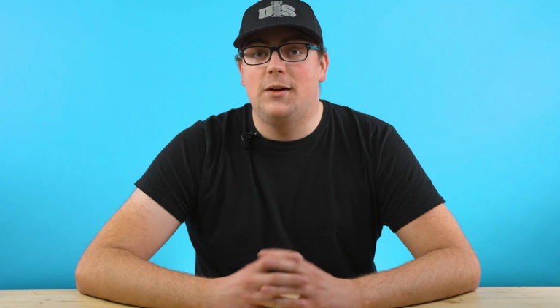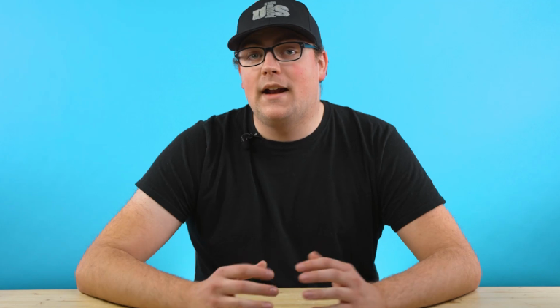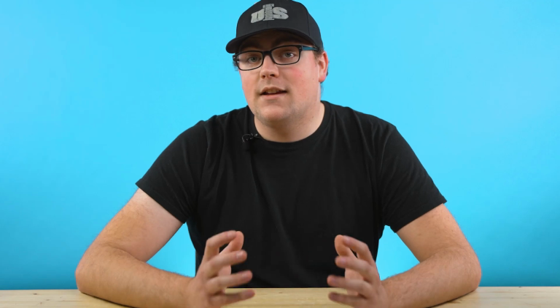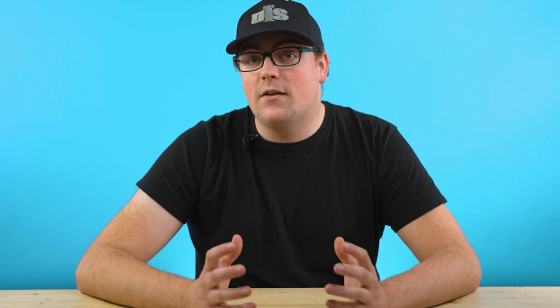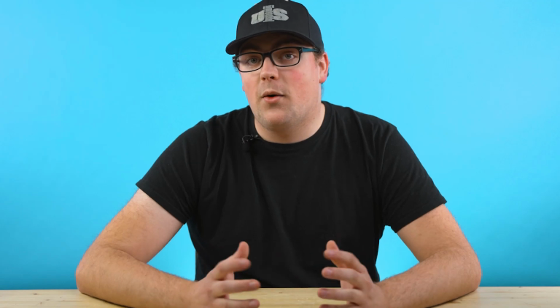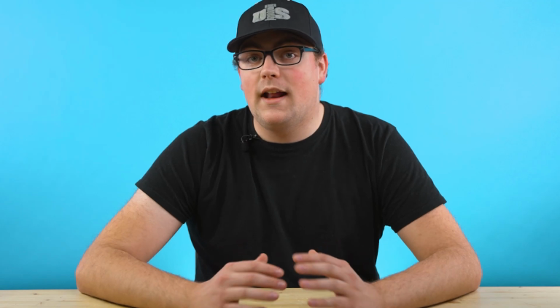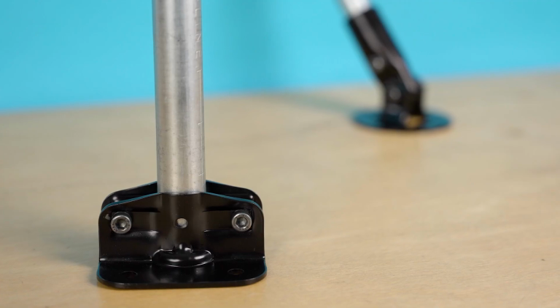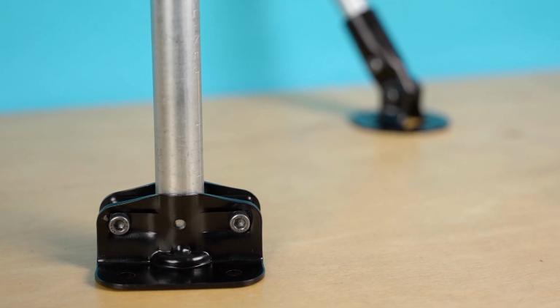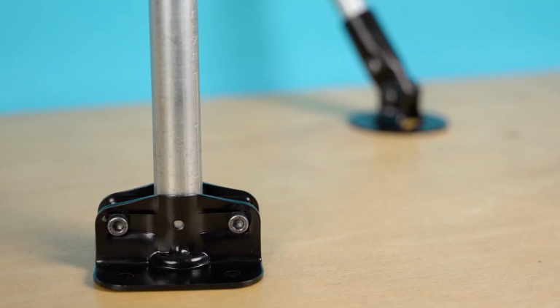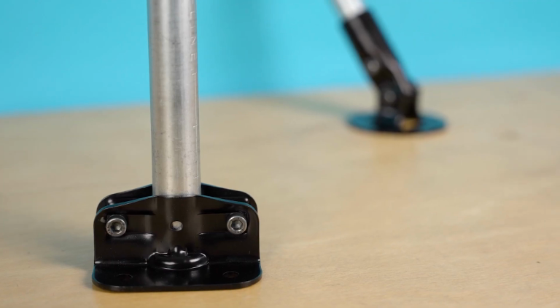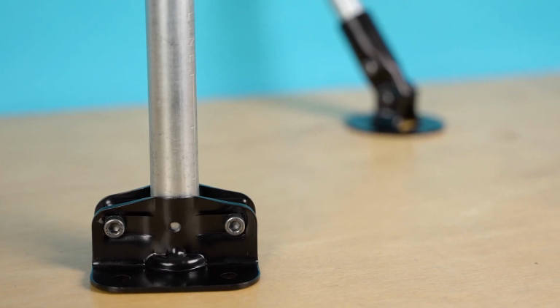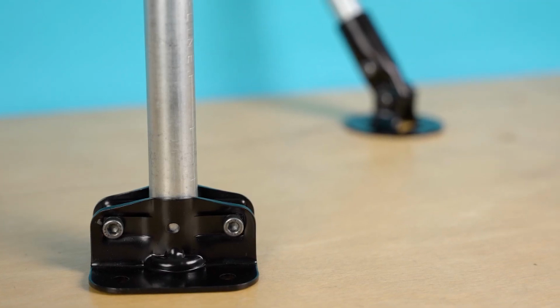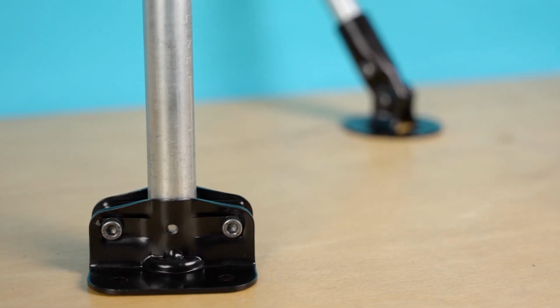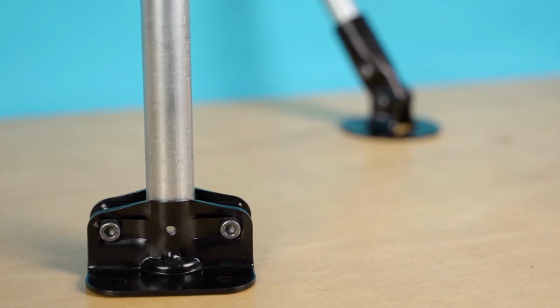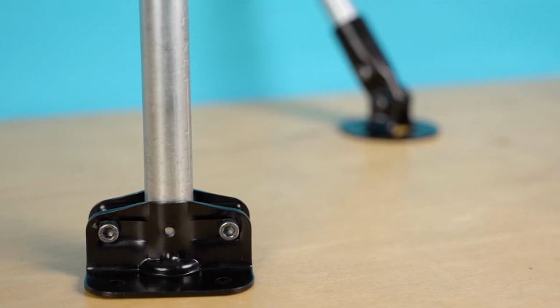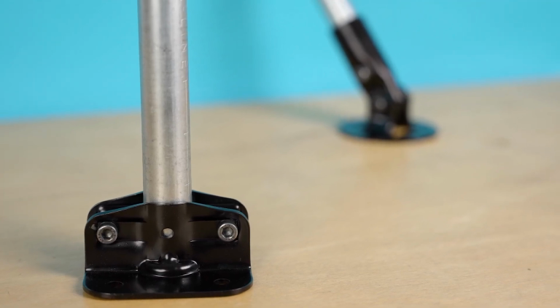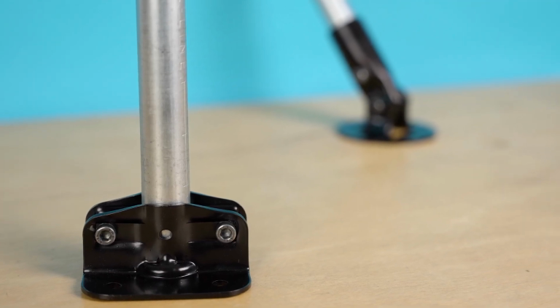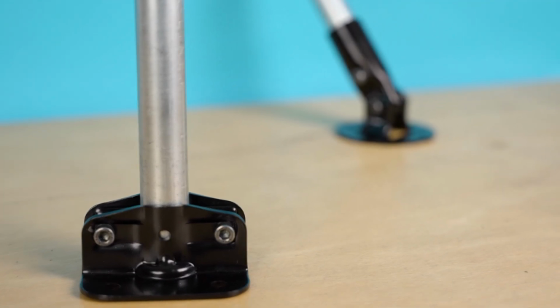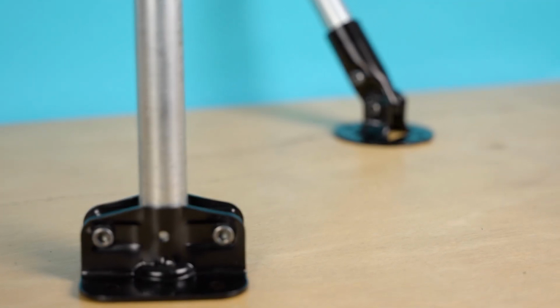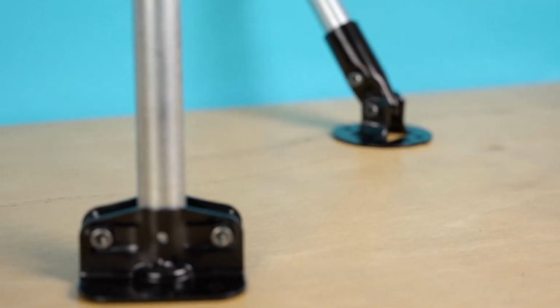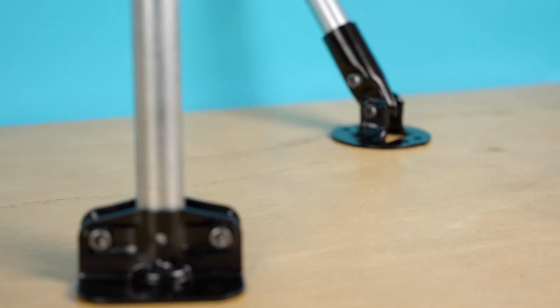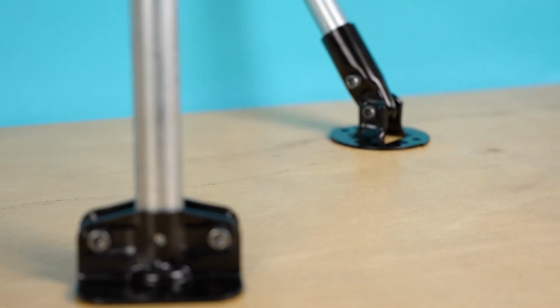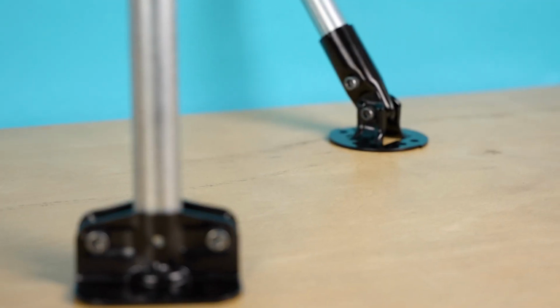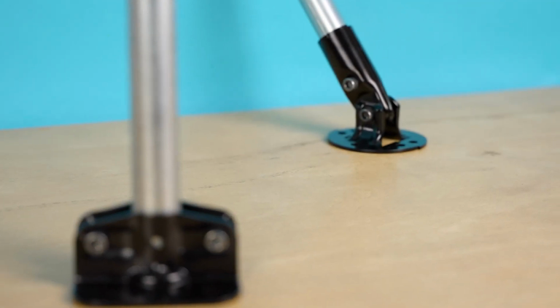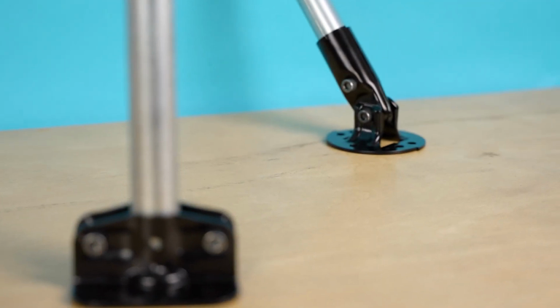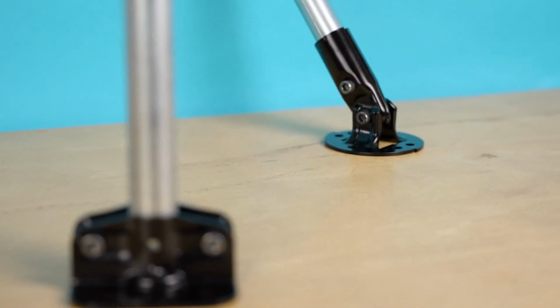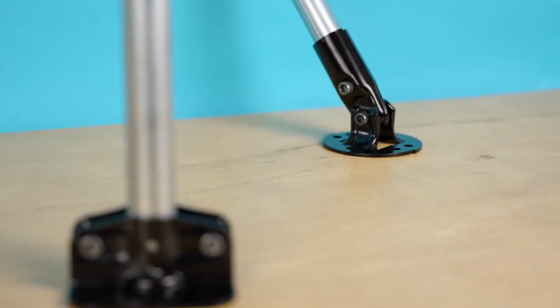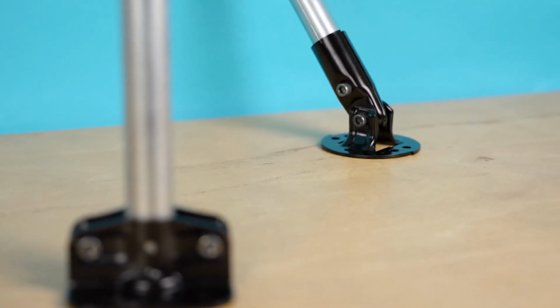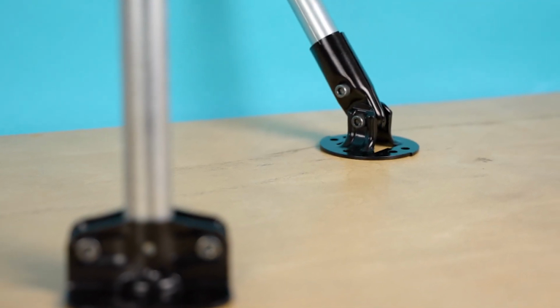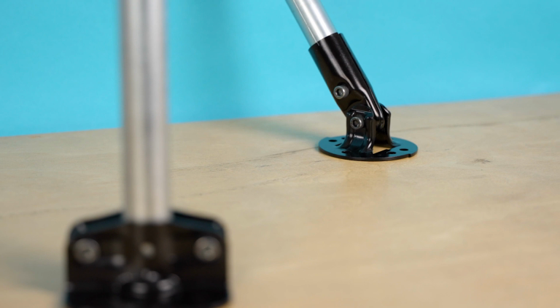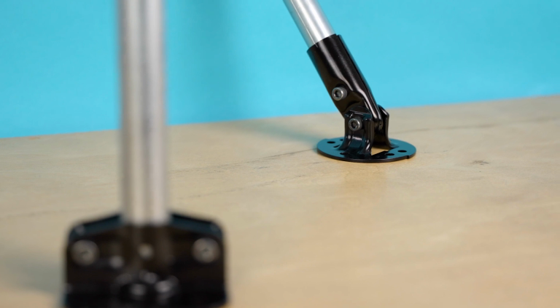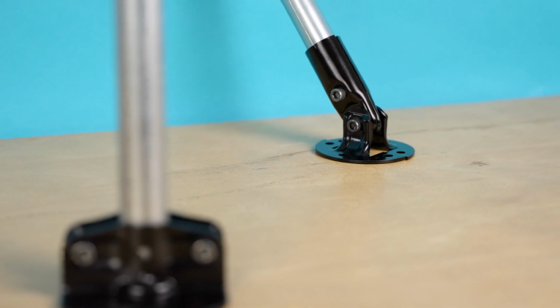You've been asking for it and it's finally here. Today we're looking at two new Maker Pipe flanges designed for EMT Conduit.